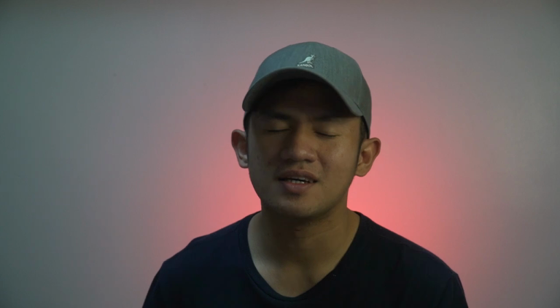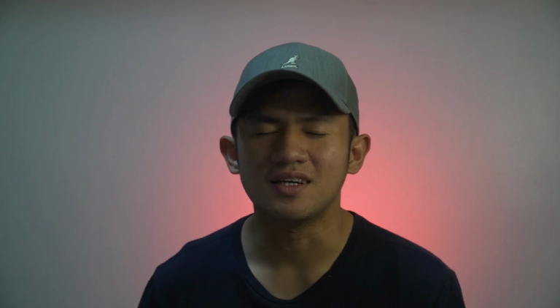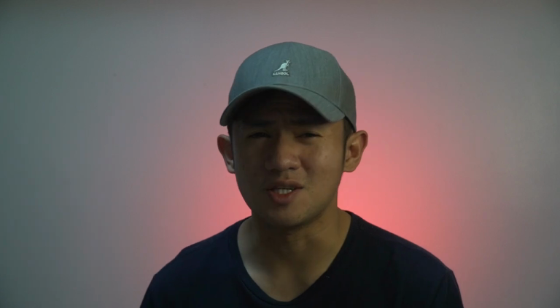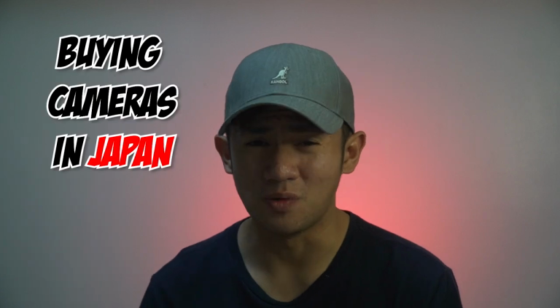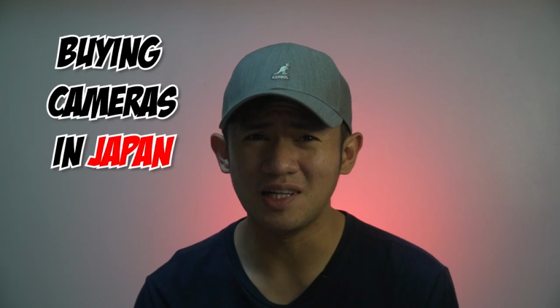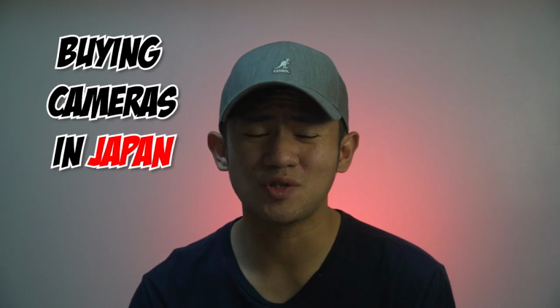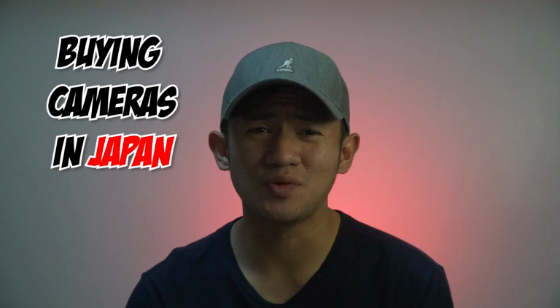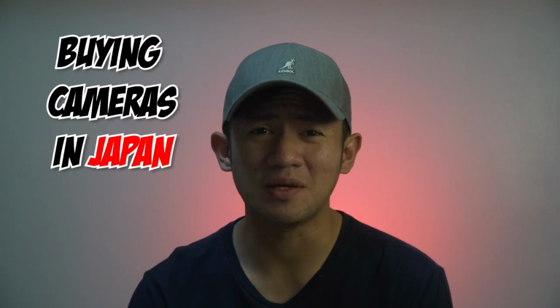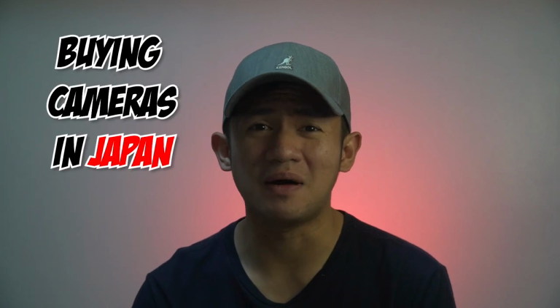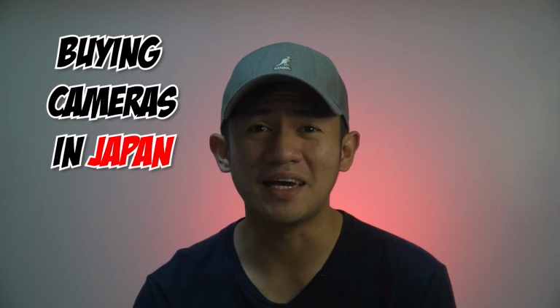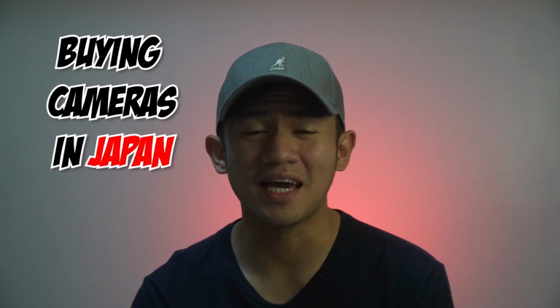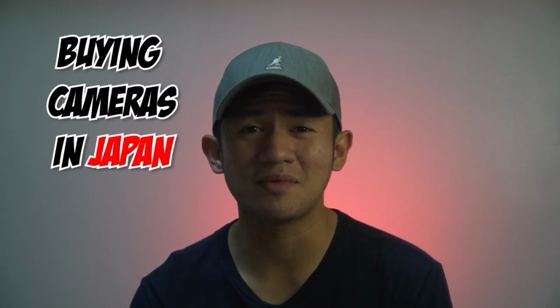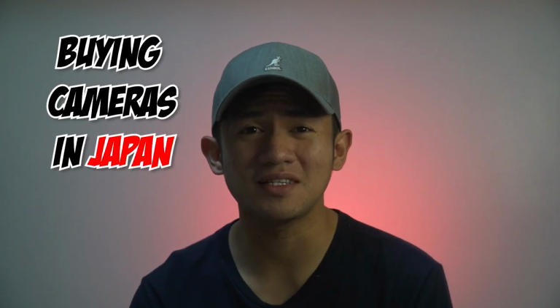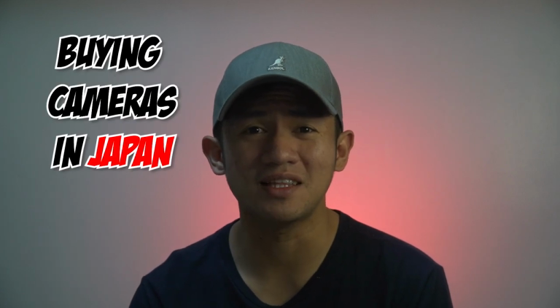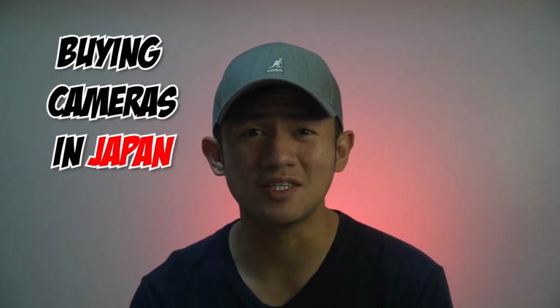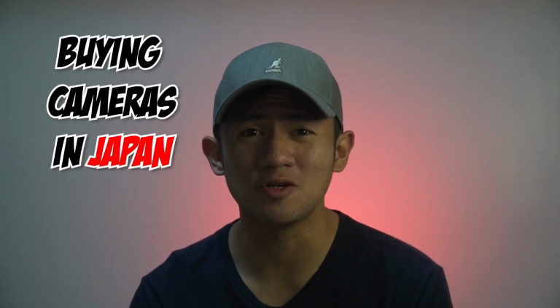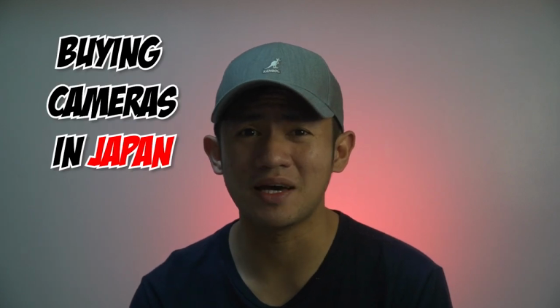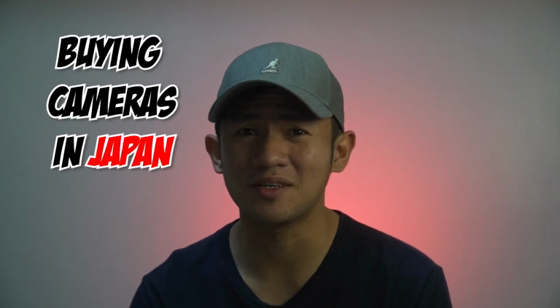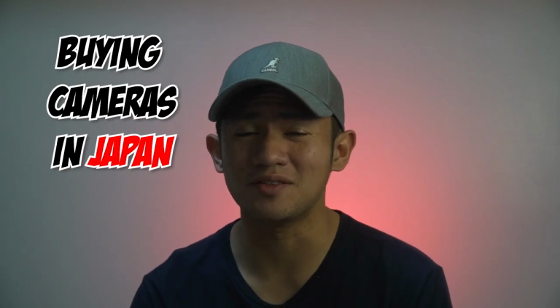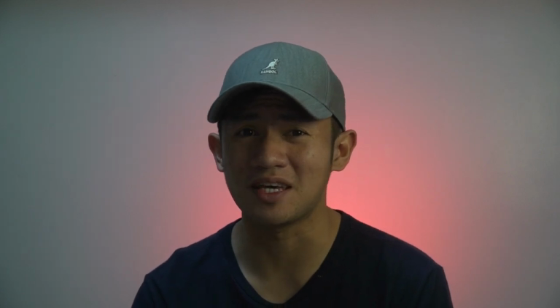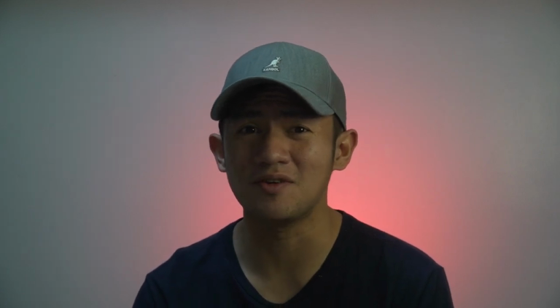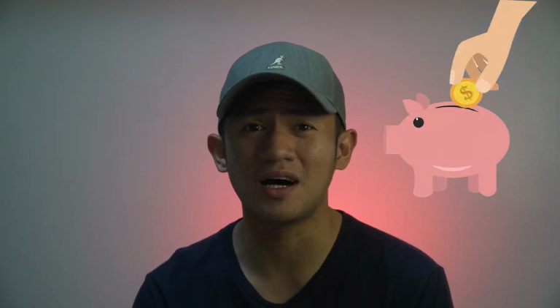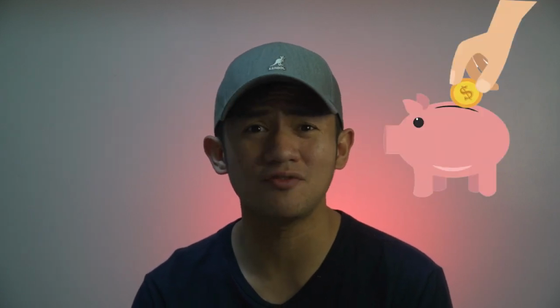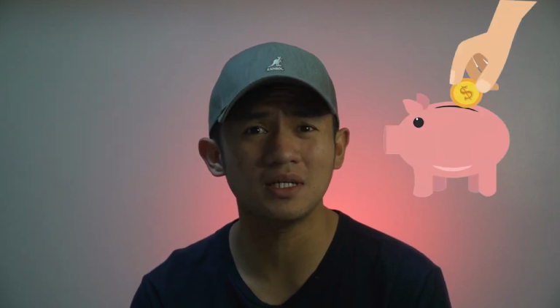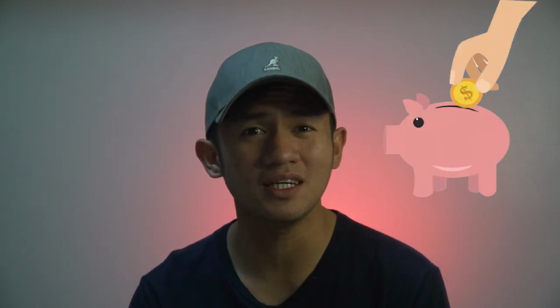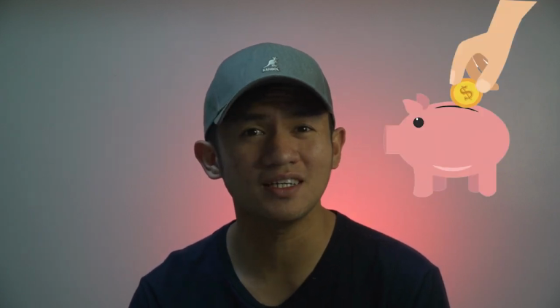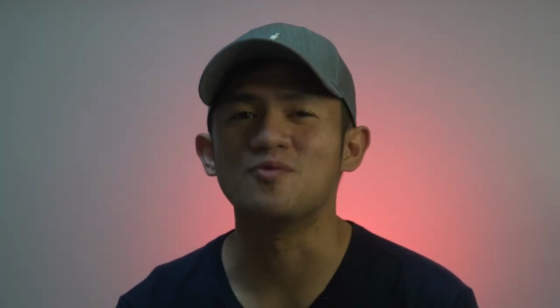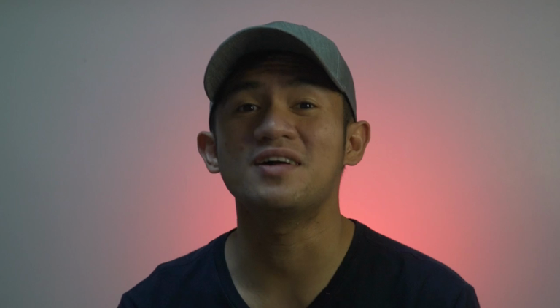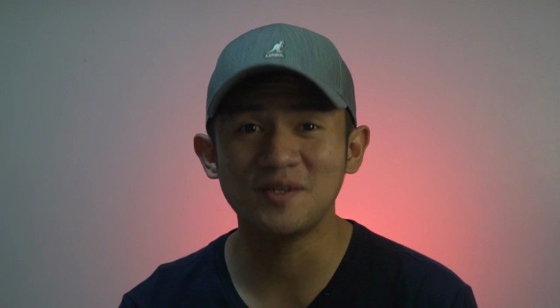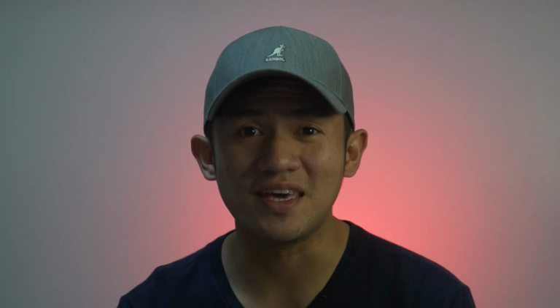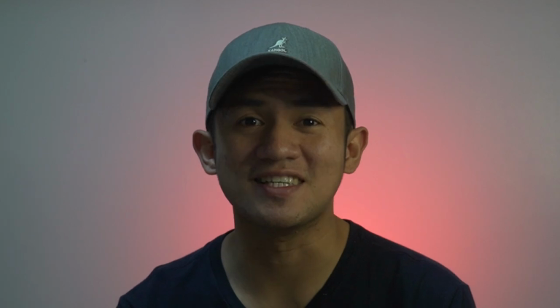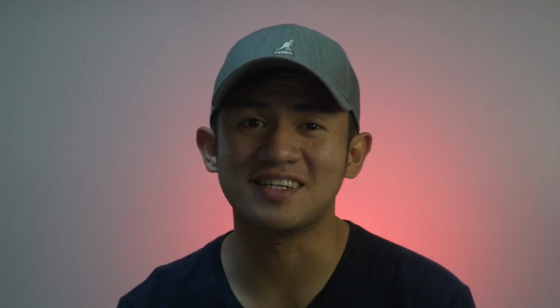Is it really true that buying cameras and lenses in Japan could save you a lot of money? If you want to know the answer, keep on watching!